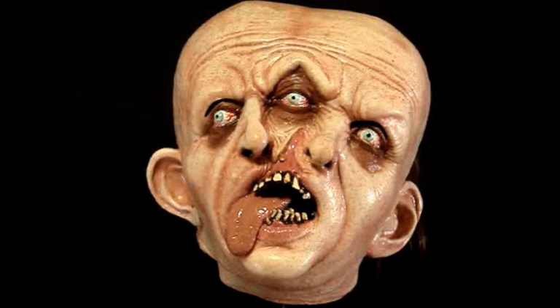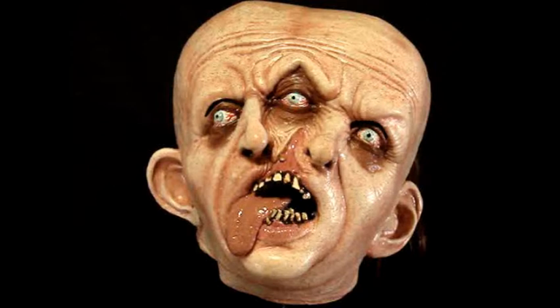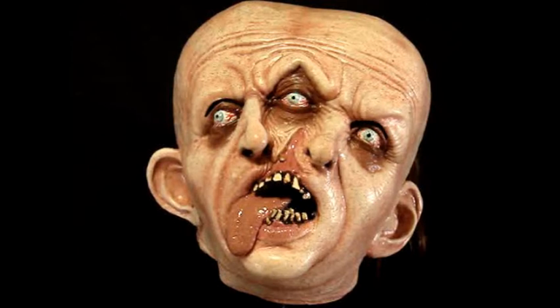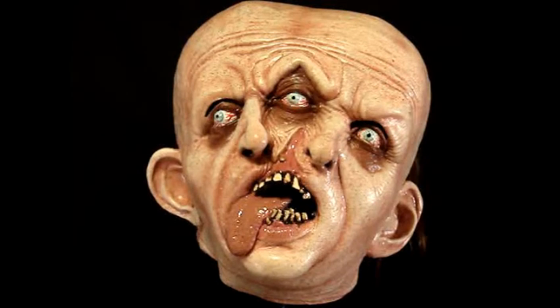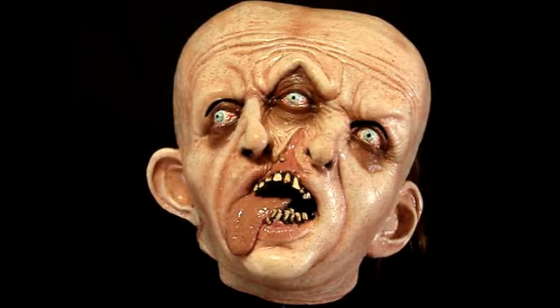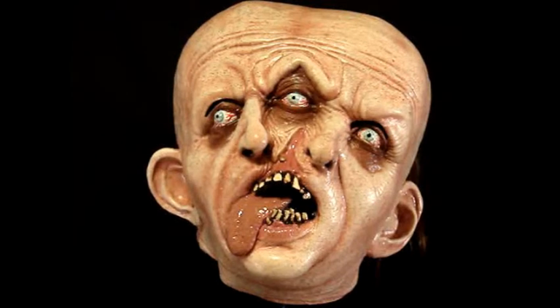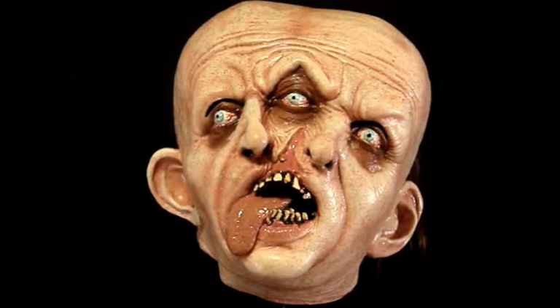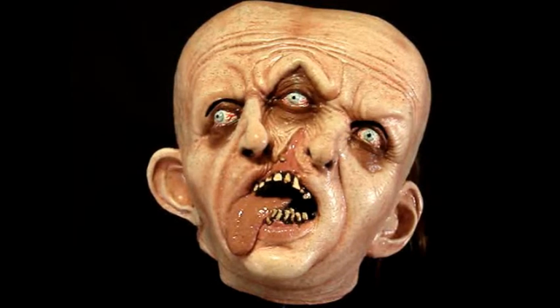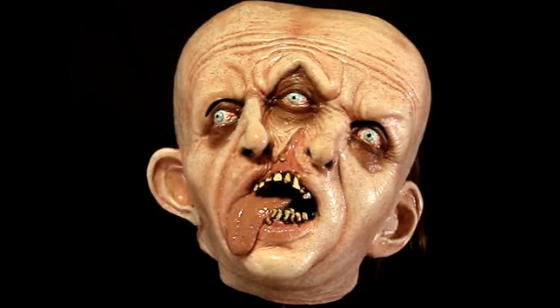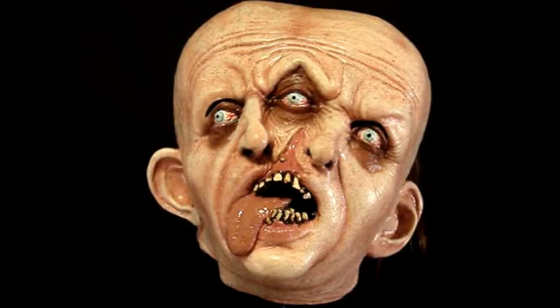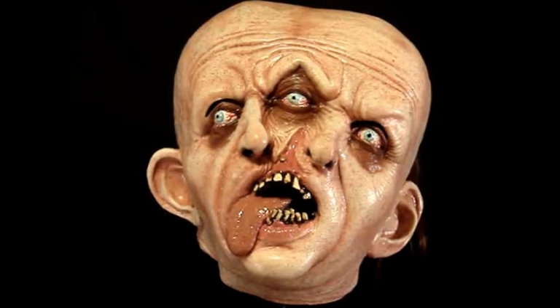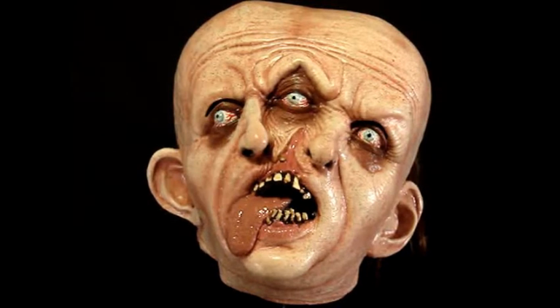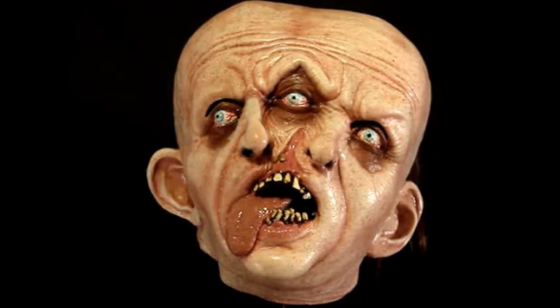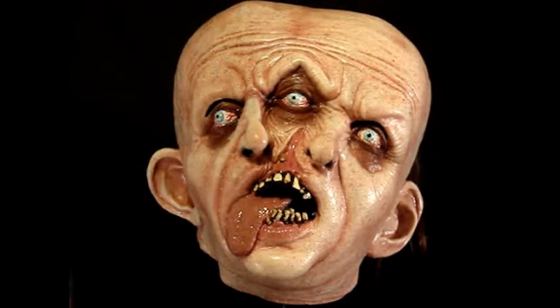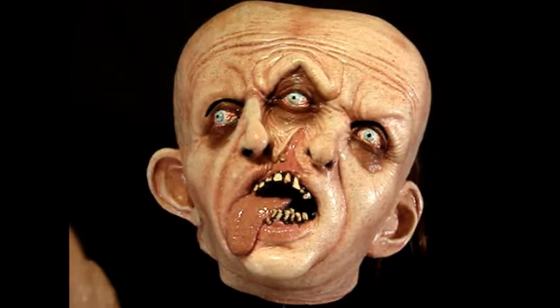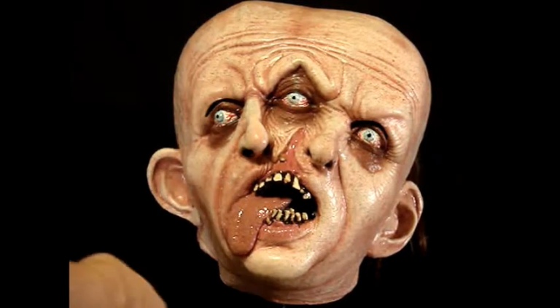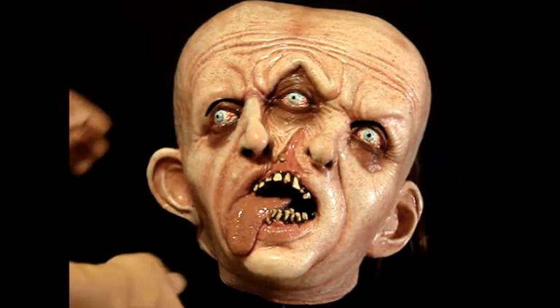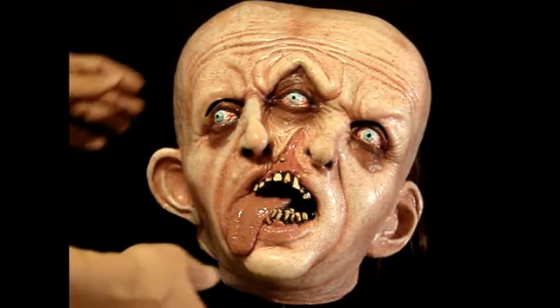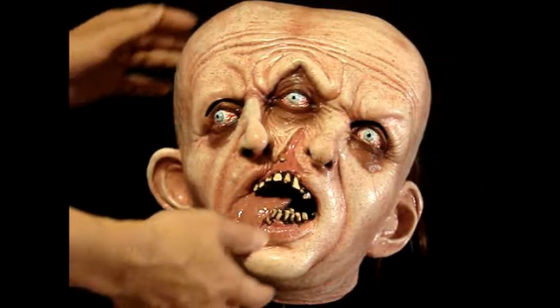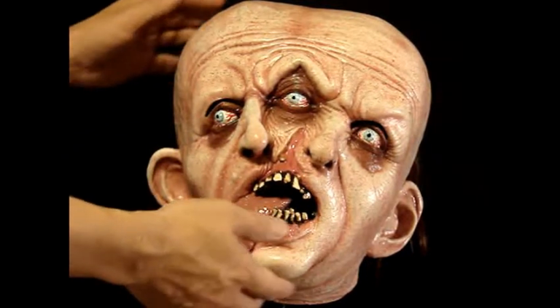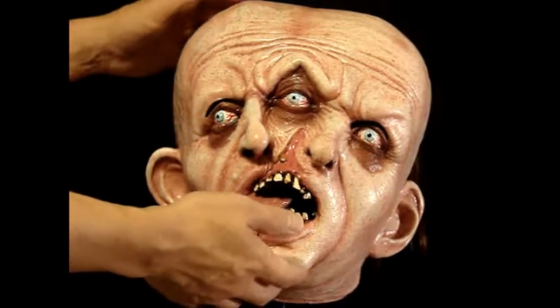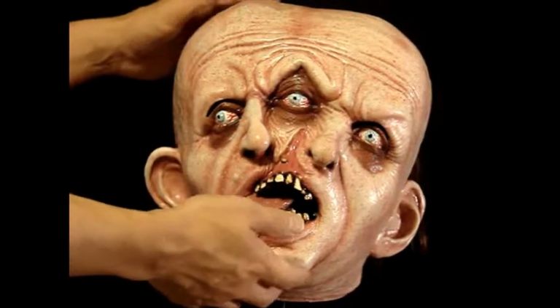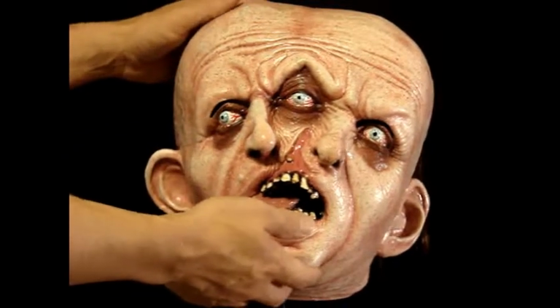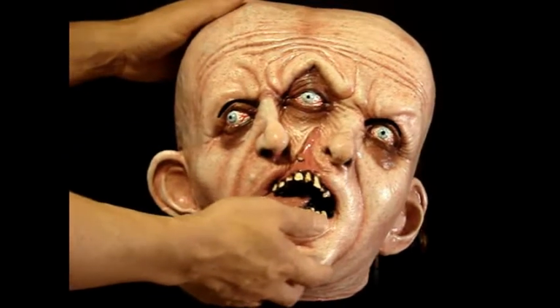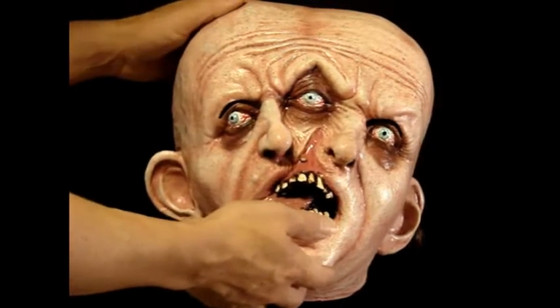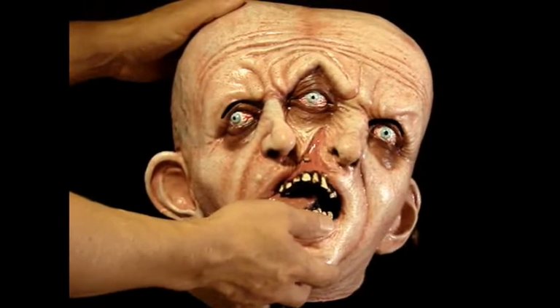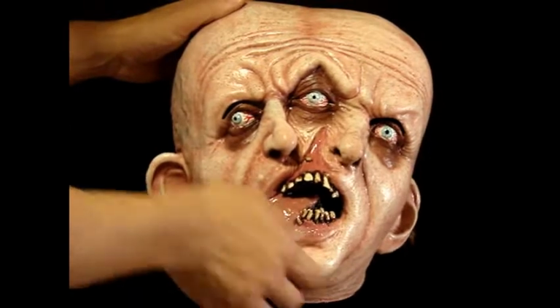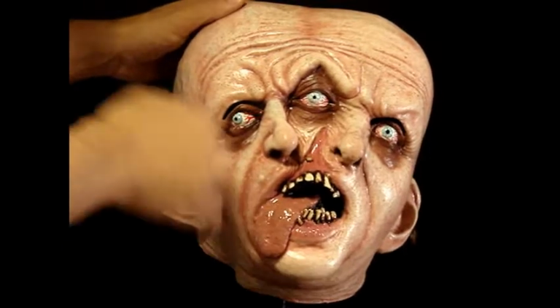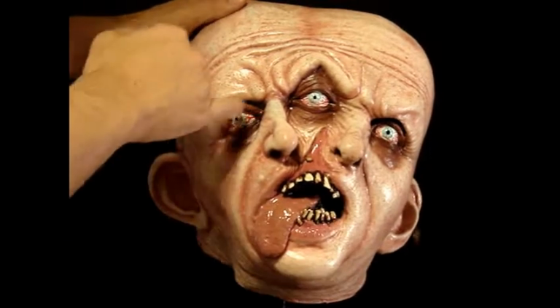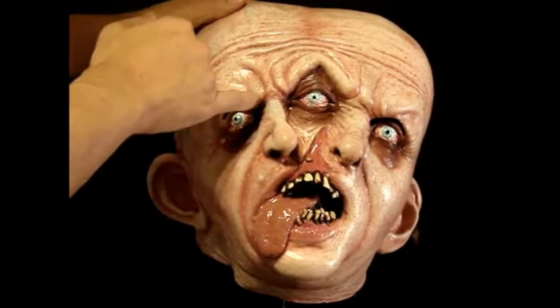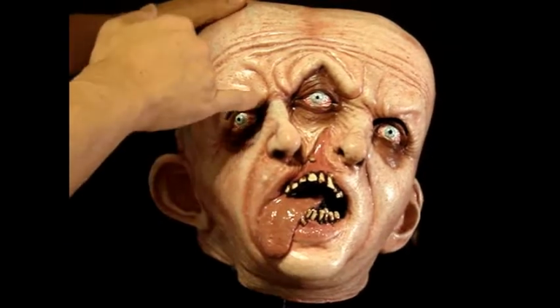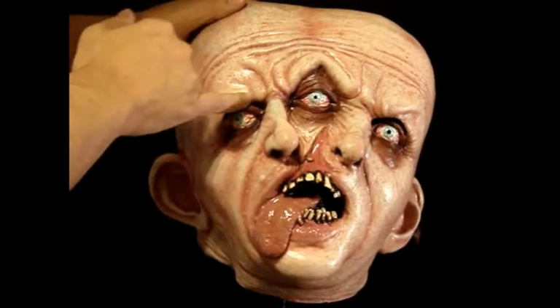Hello everyone, this is Lord Grimley's Manor. This is our Gemini Hillbilly.